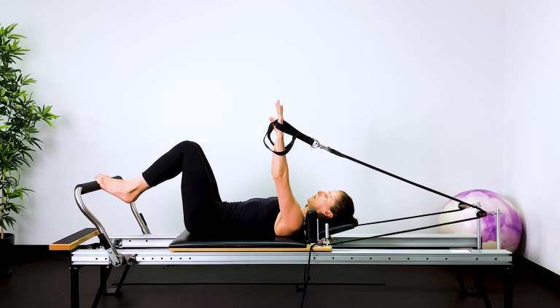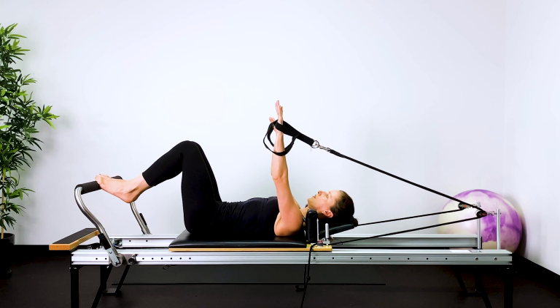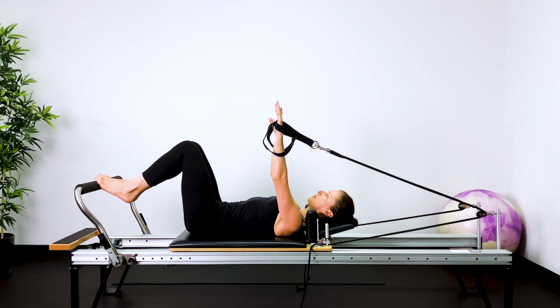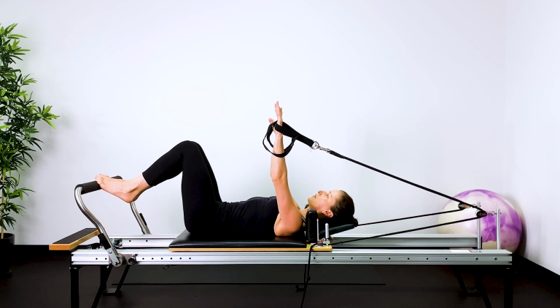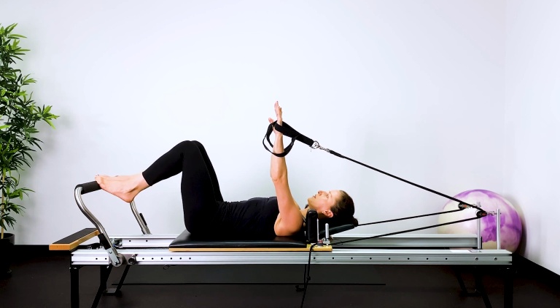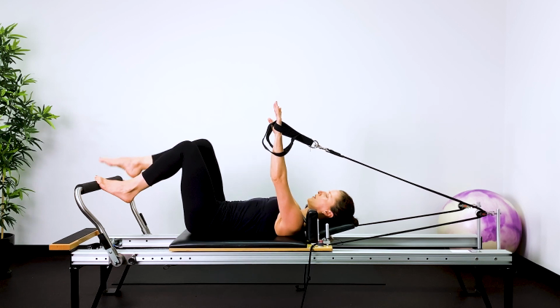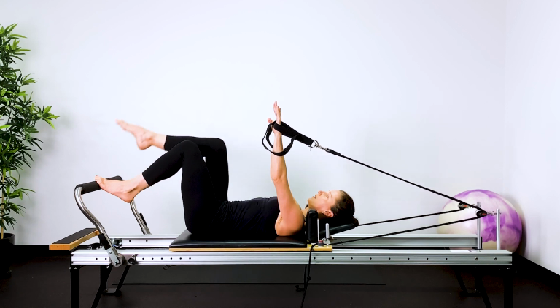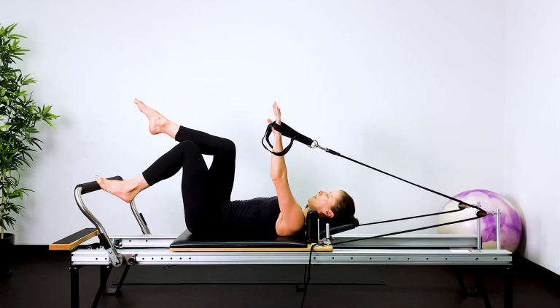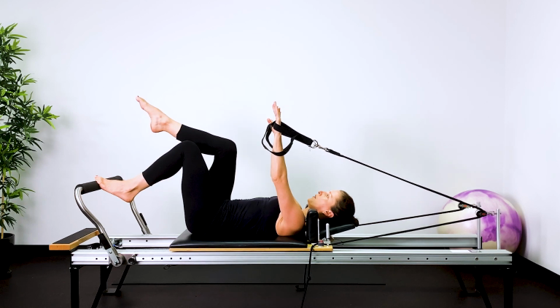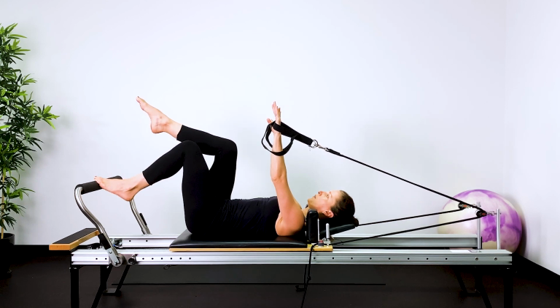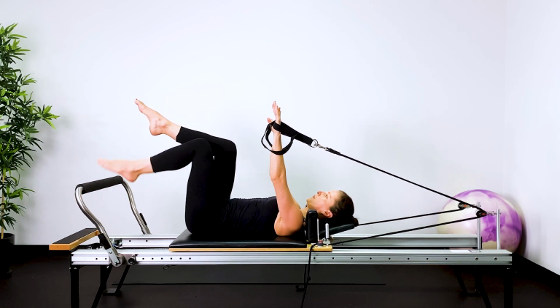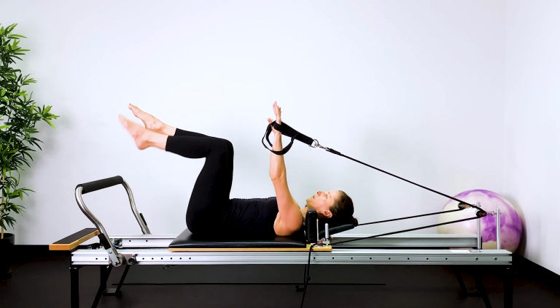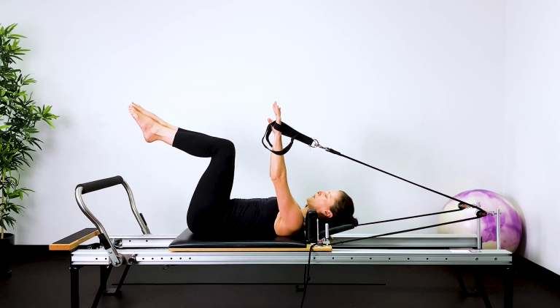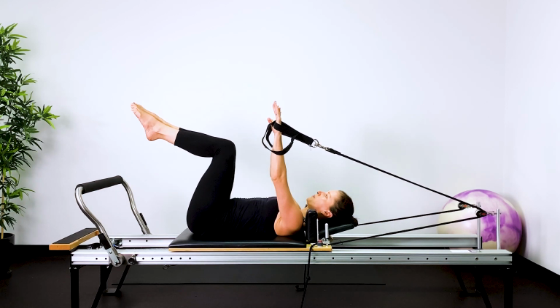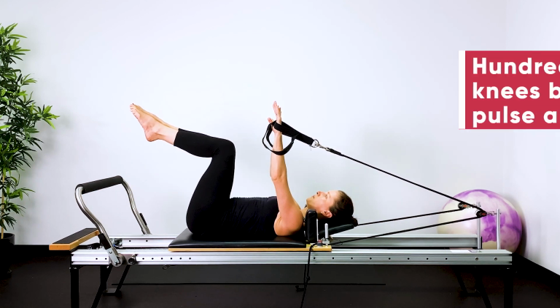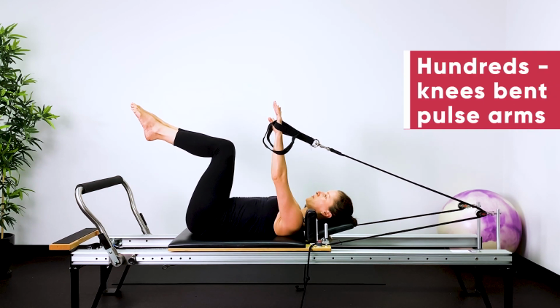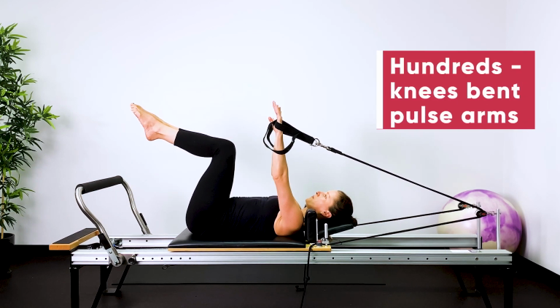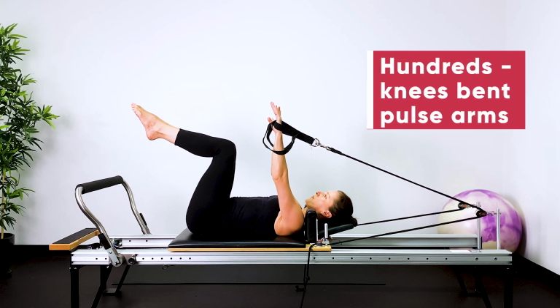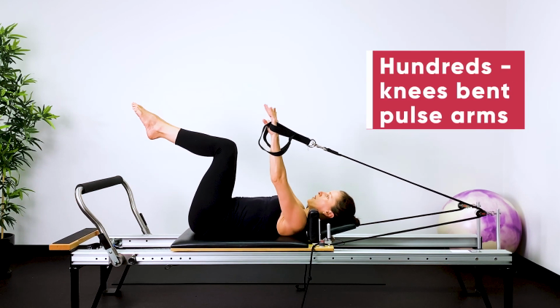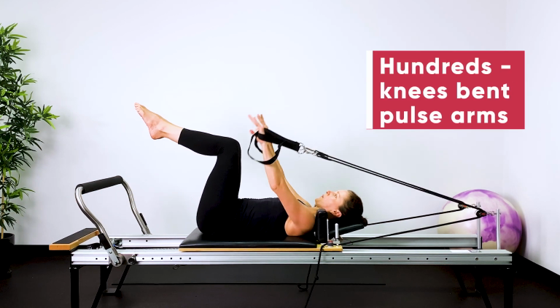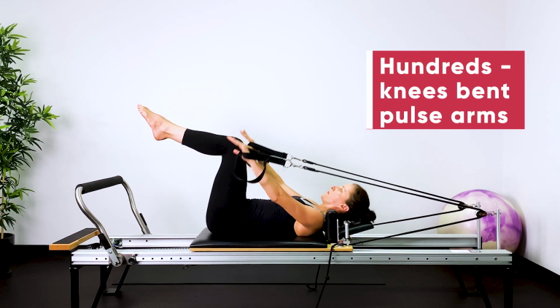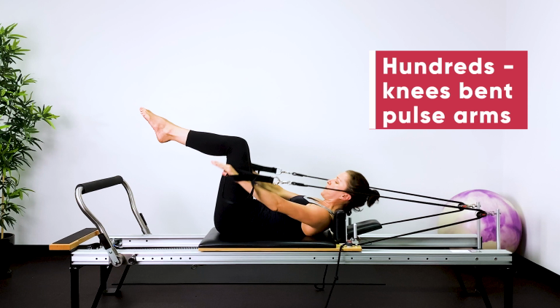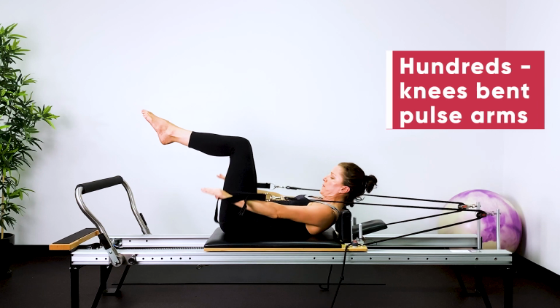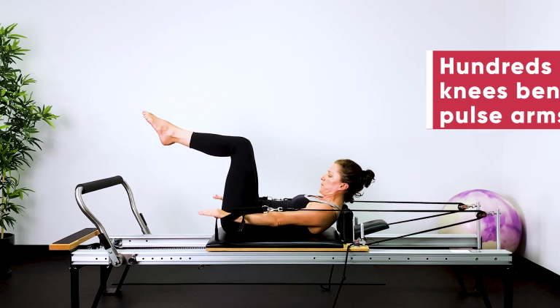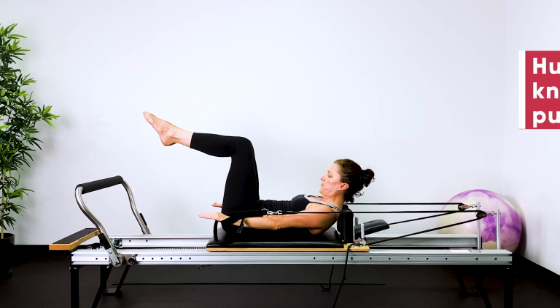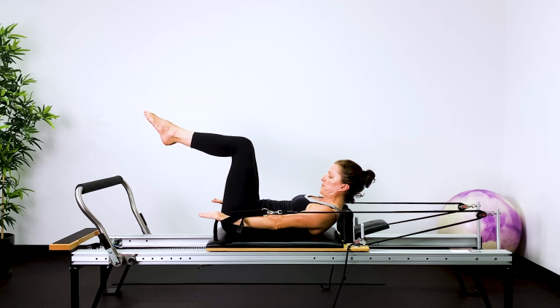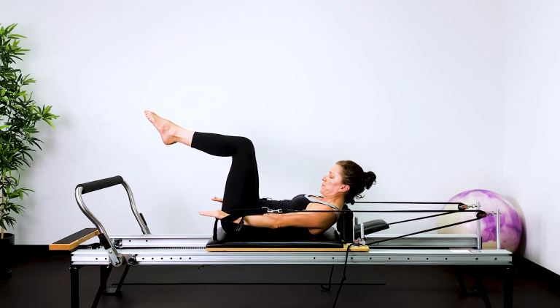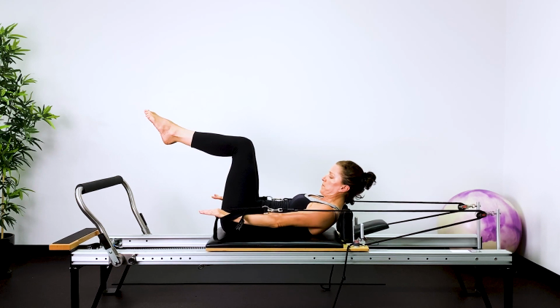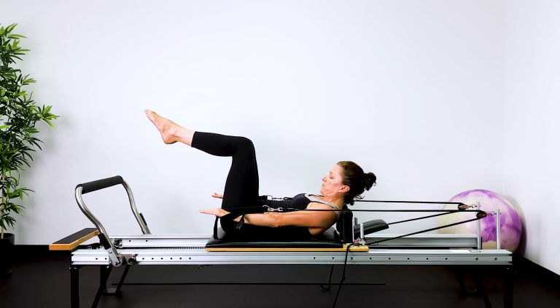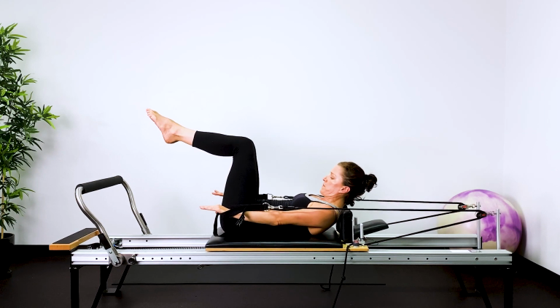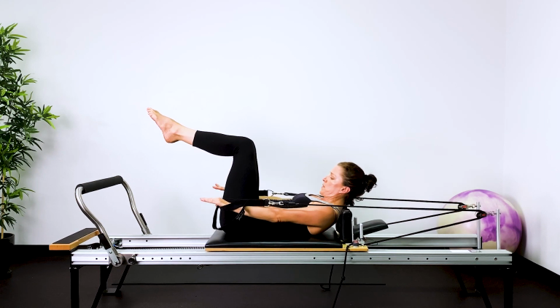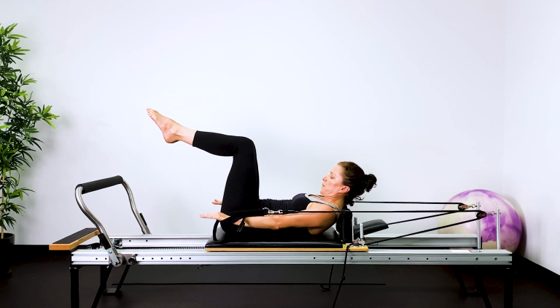Now push the bed away — legs and arms up into hundreds with the knees bent and pulsing the arms.